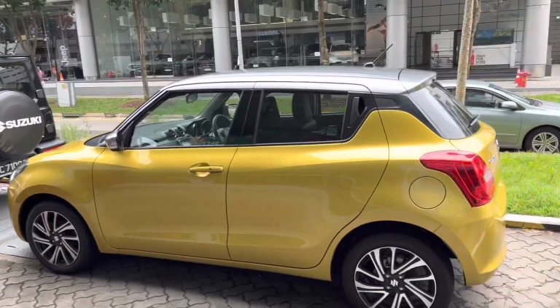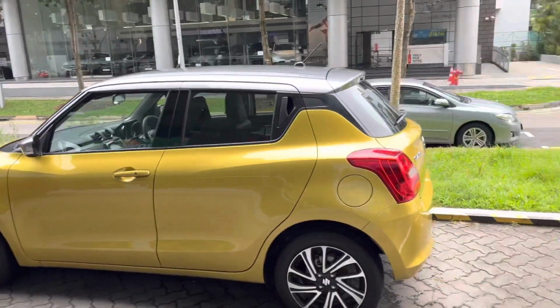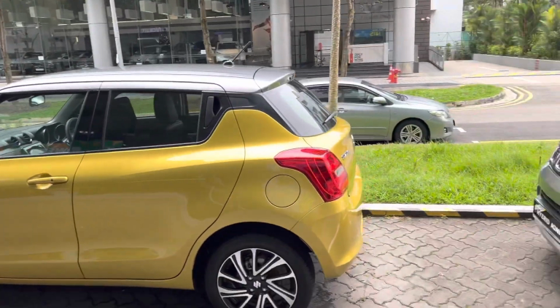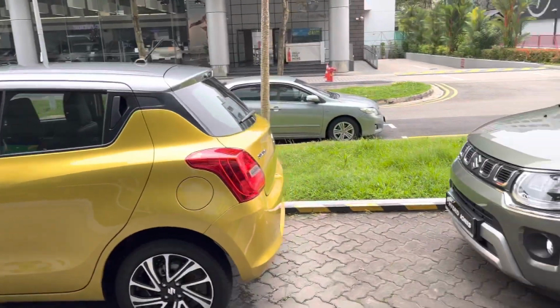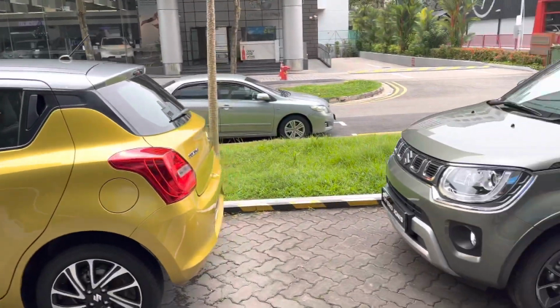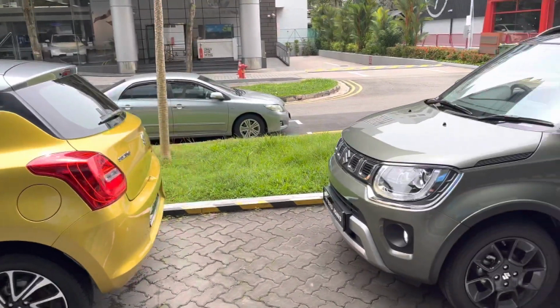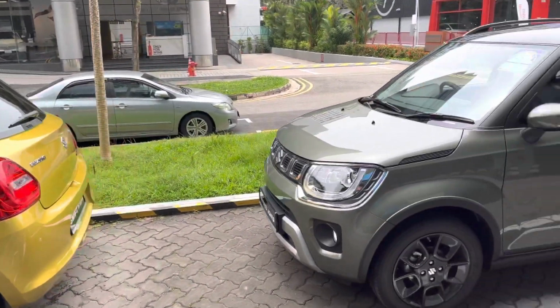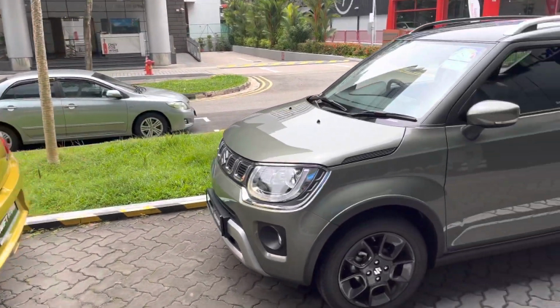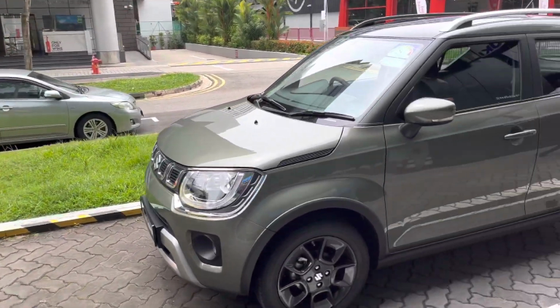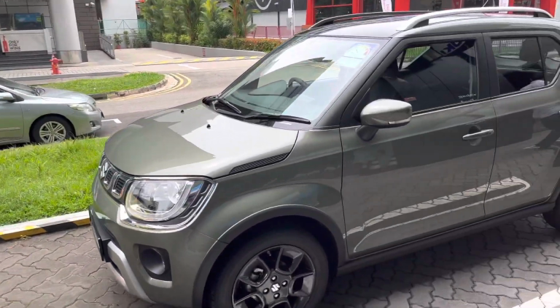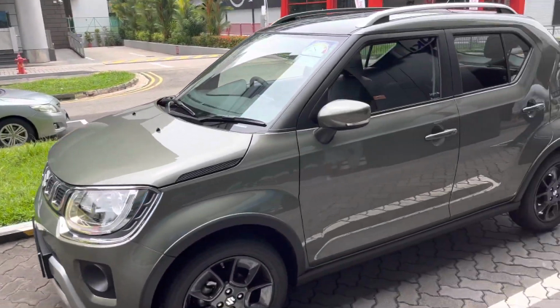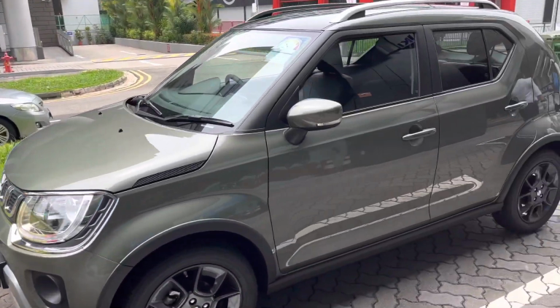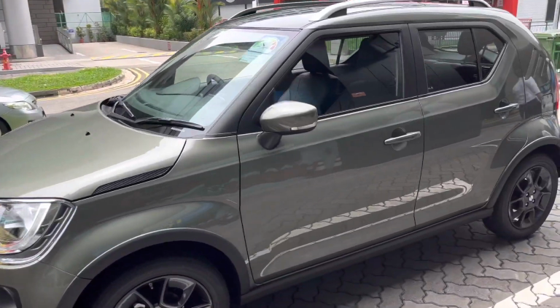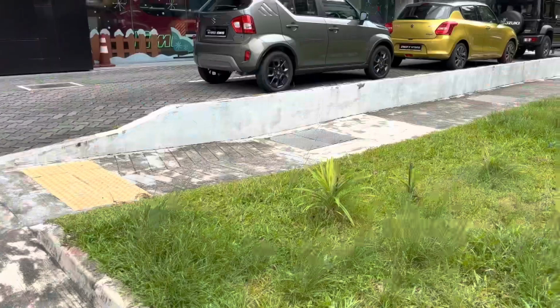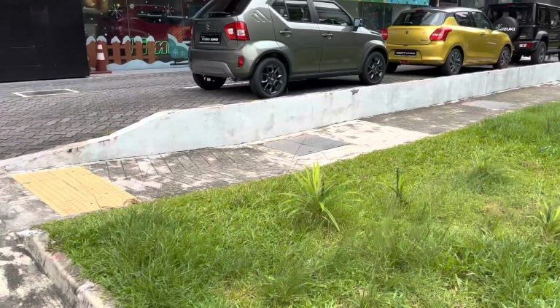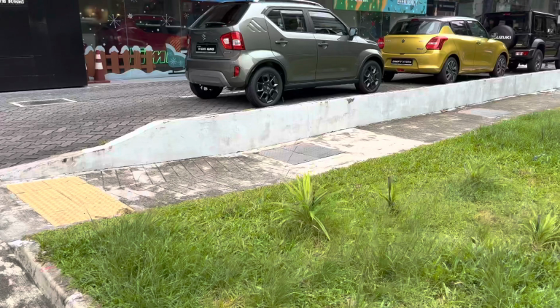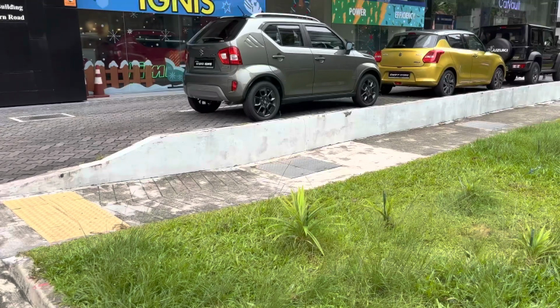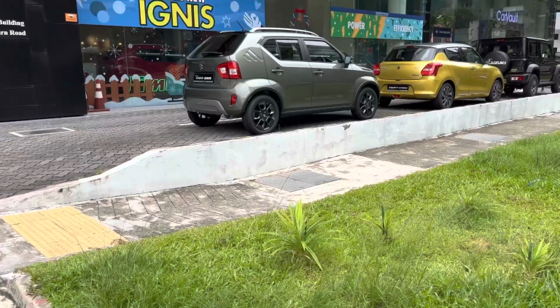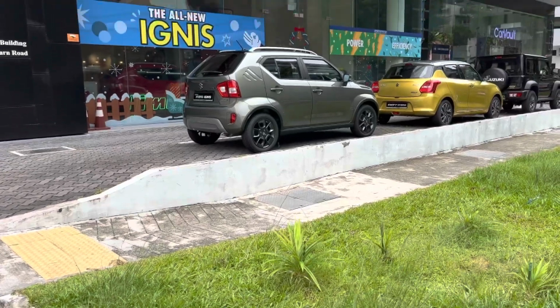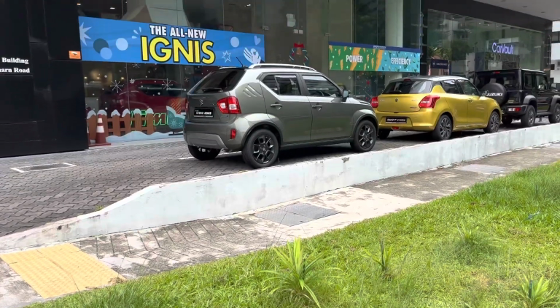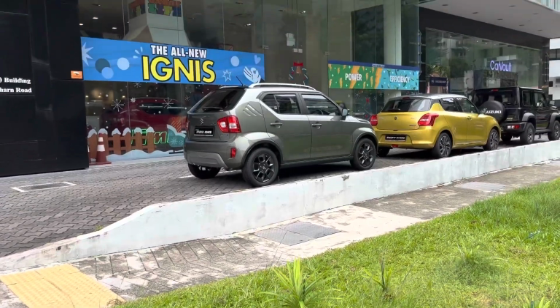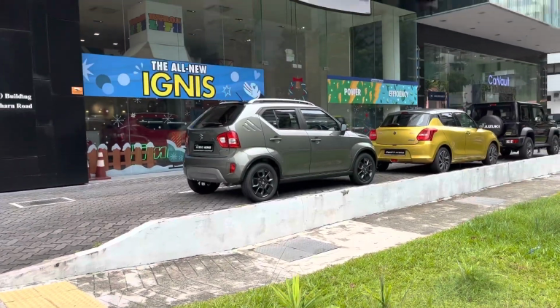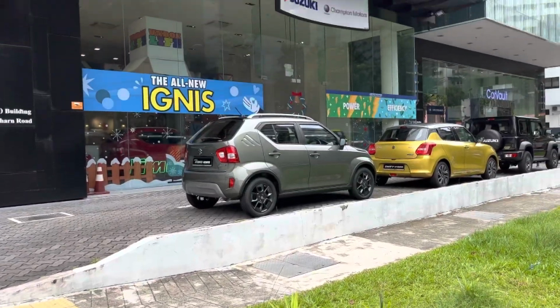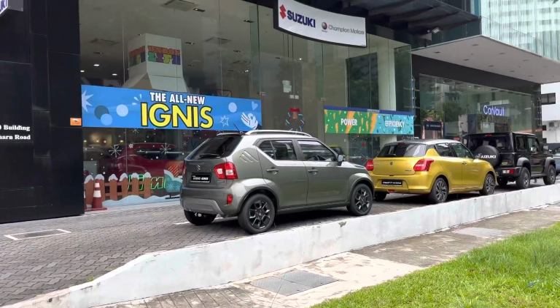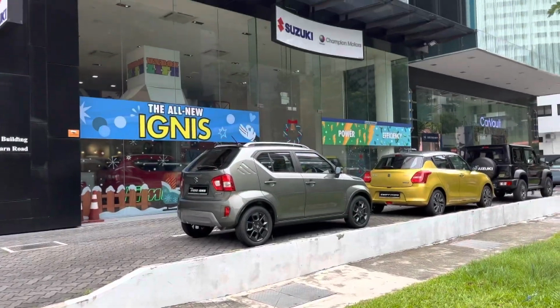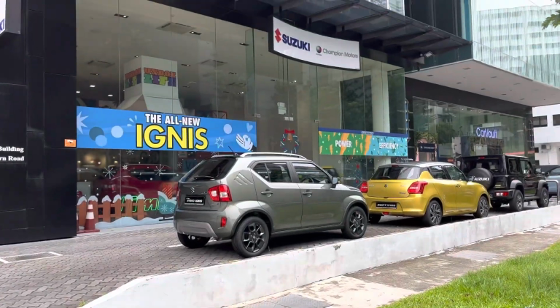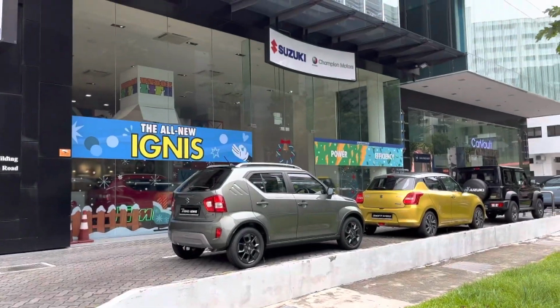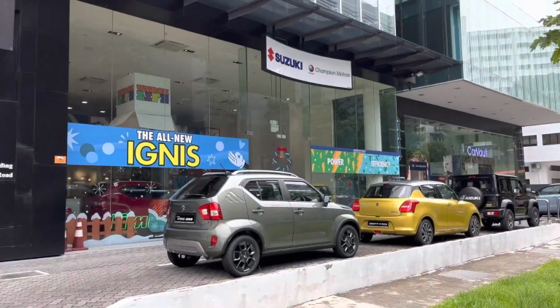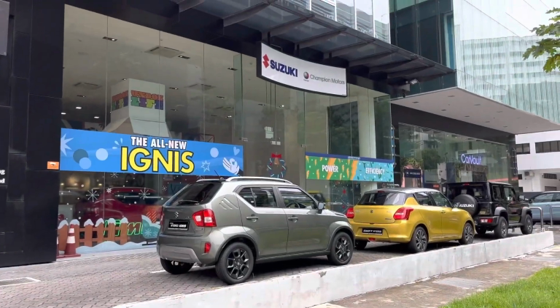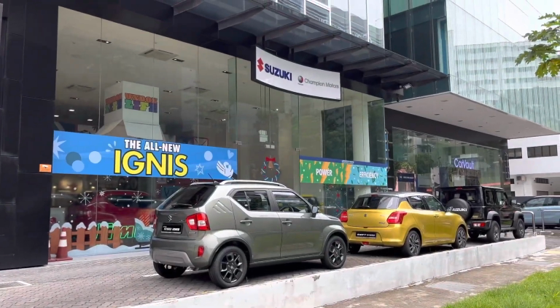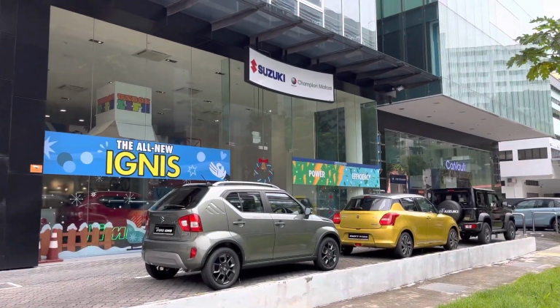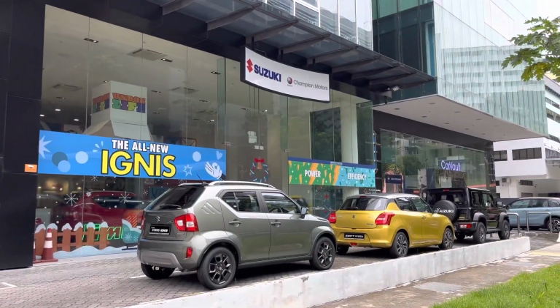I'm at the Suzuki showroom, and the Ignis is also here. This is the hybrid version, which could potentially be launched in India too.